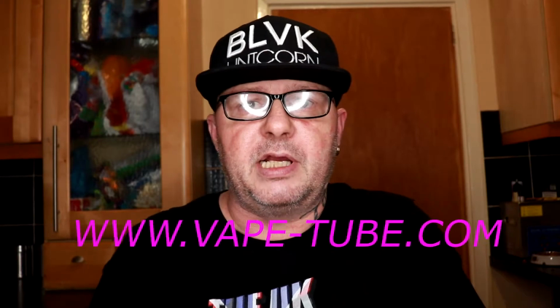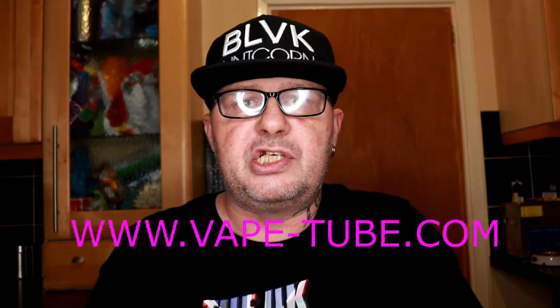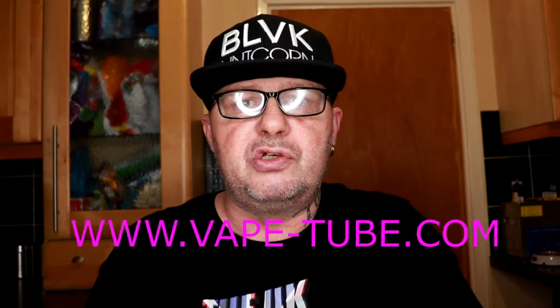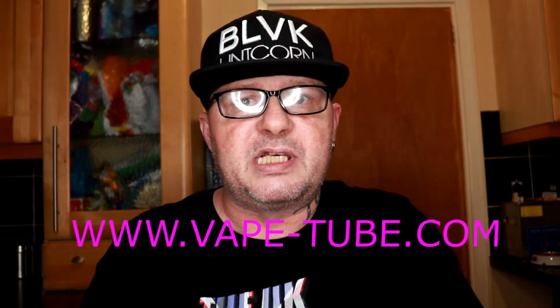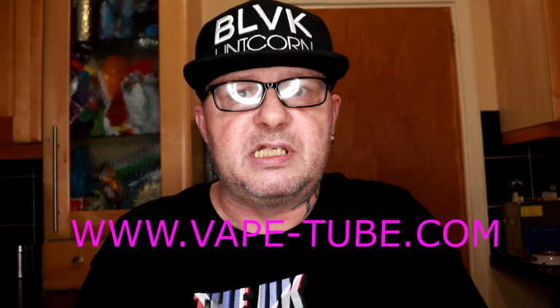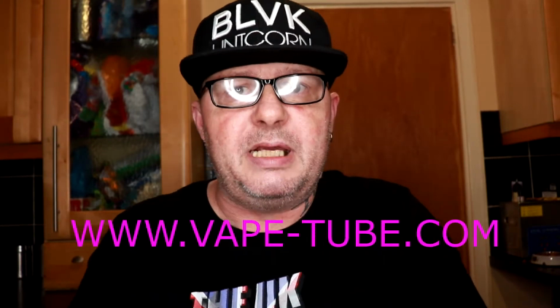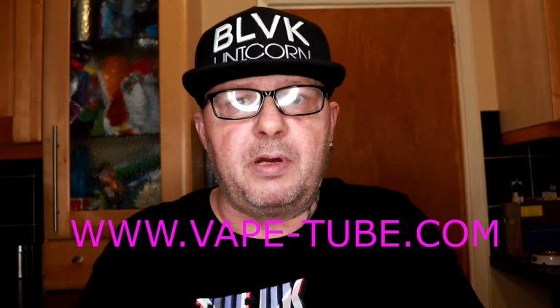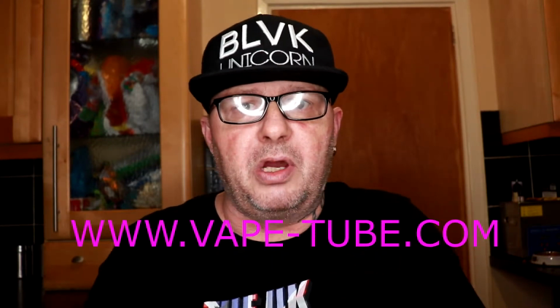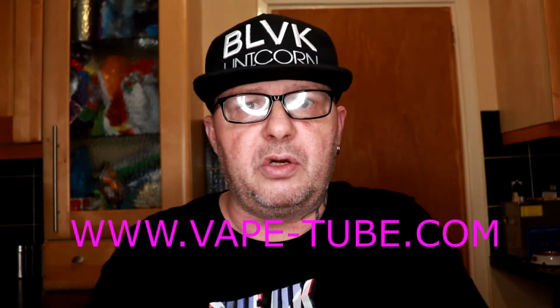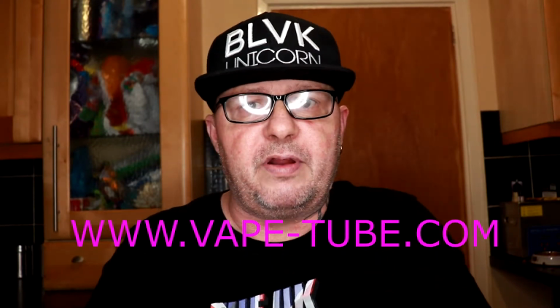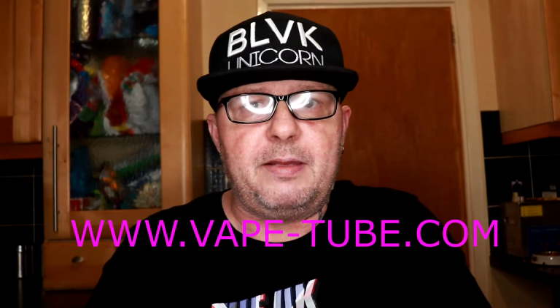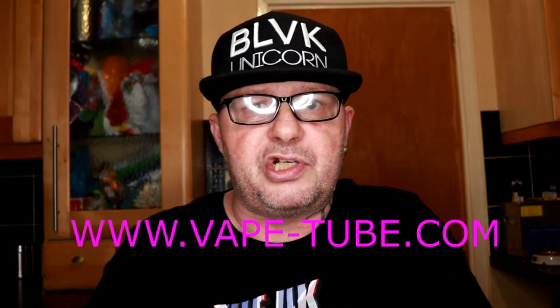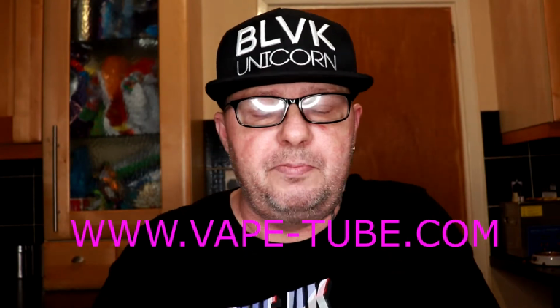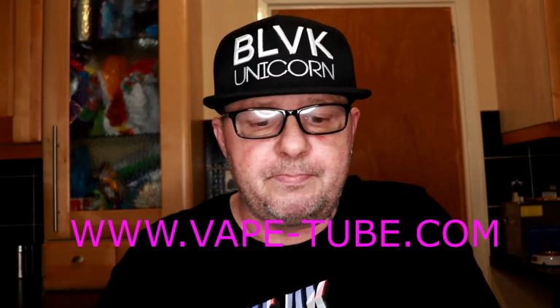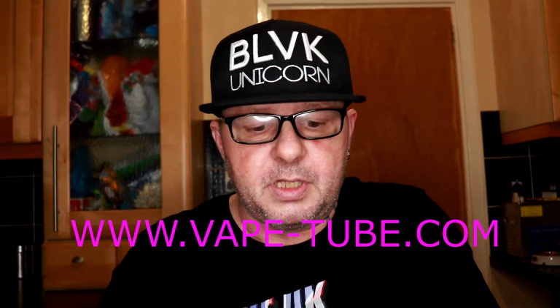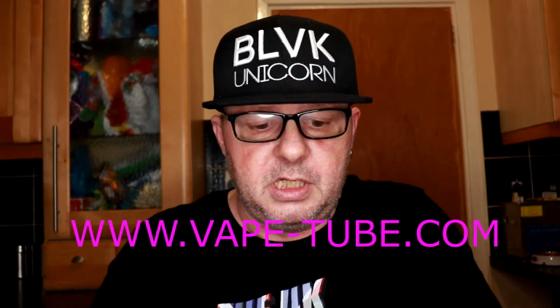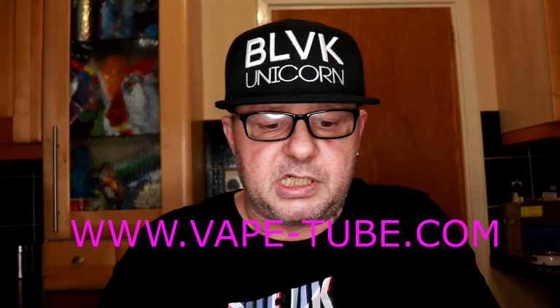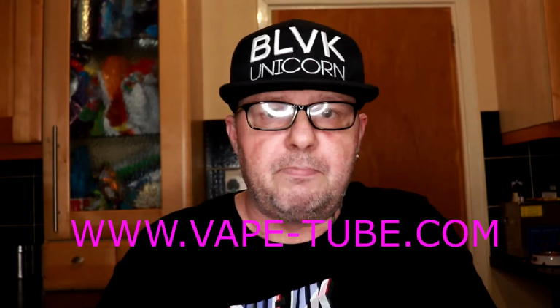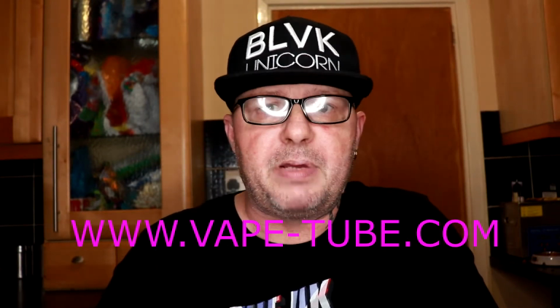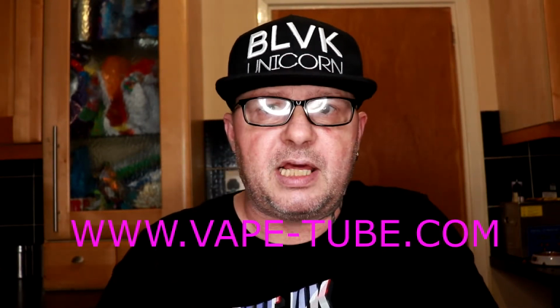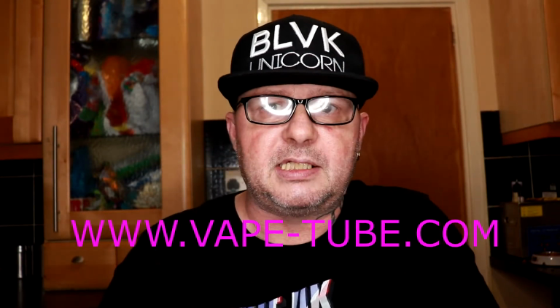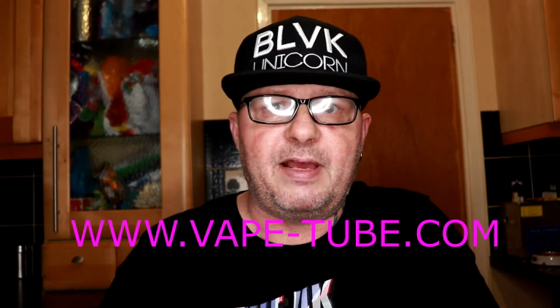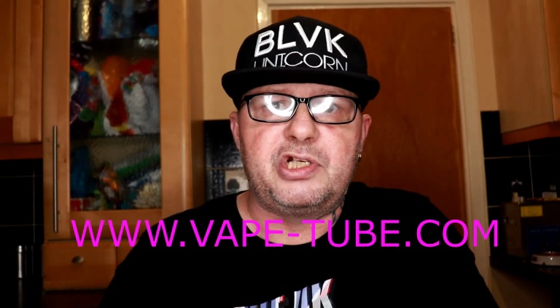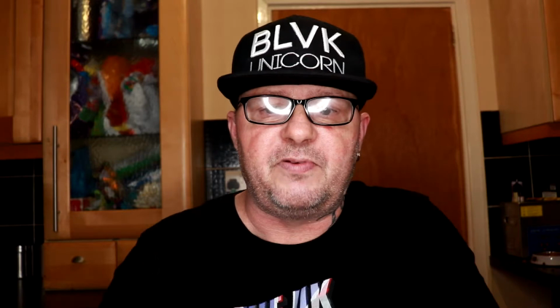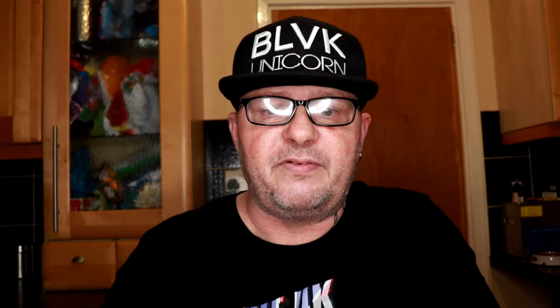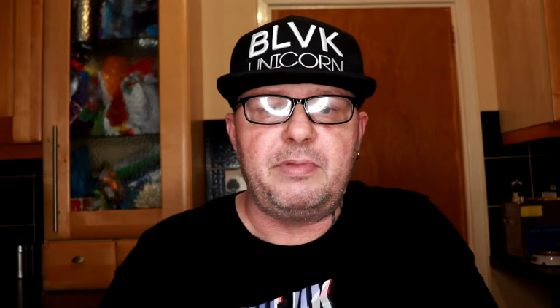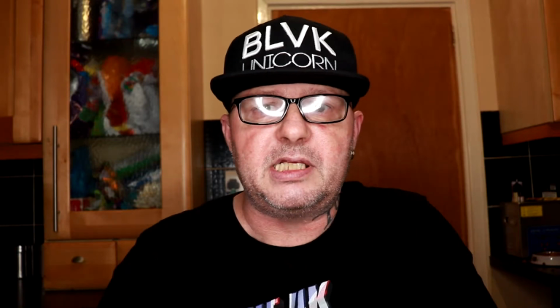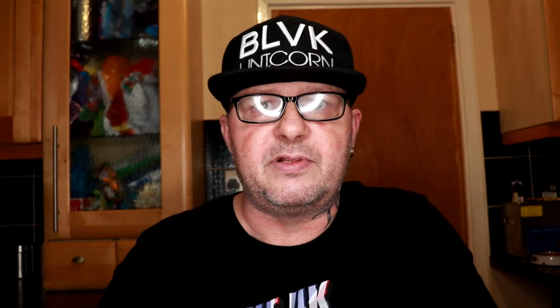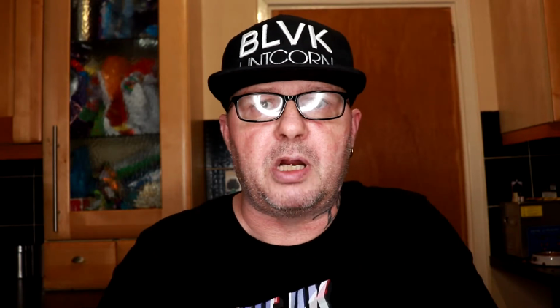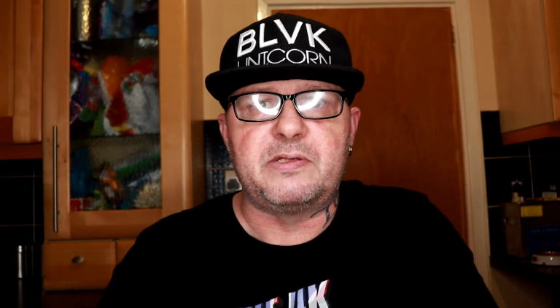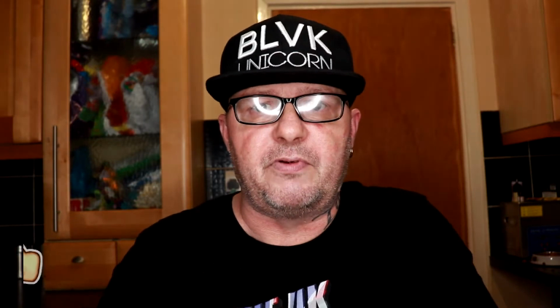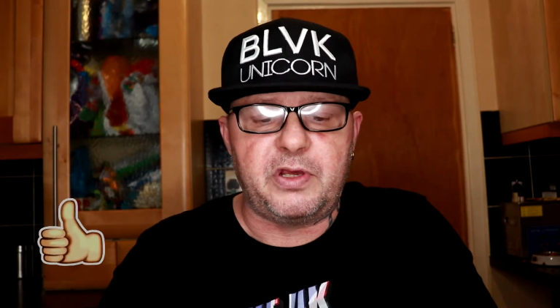This juice was given to me by Mike over at Vape Tube, so big thanks to Vape Tube for giving me this for the purpose of review.